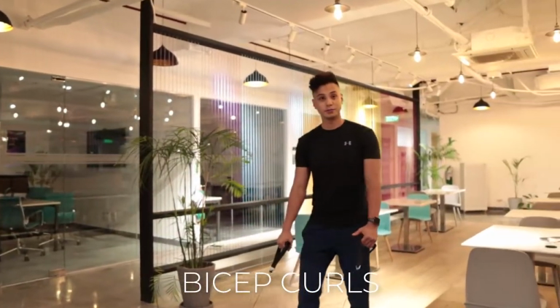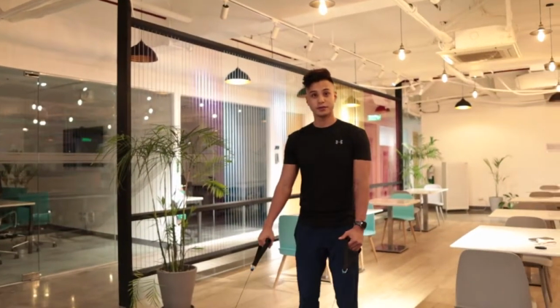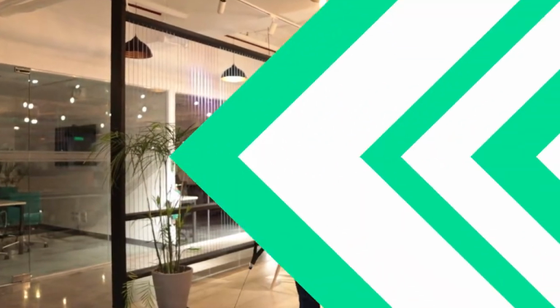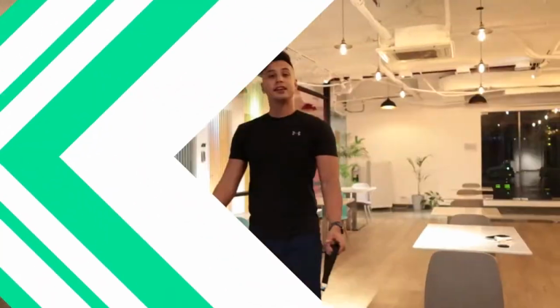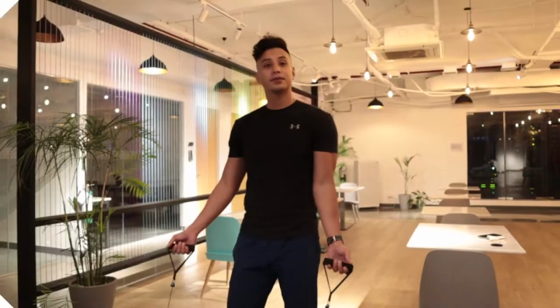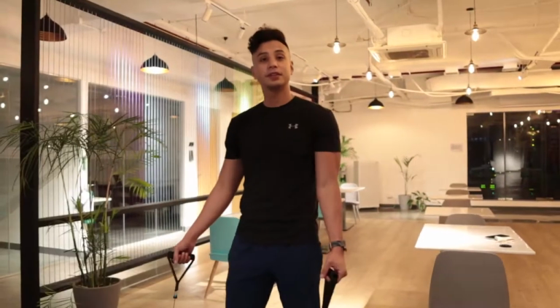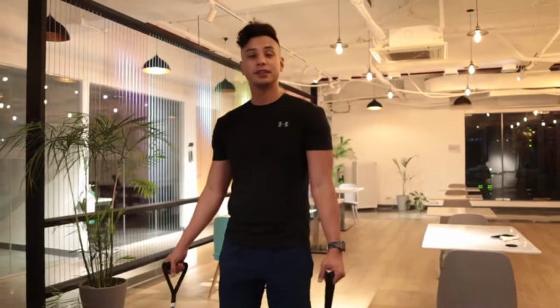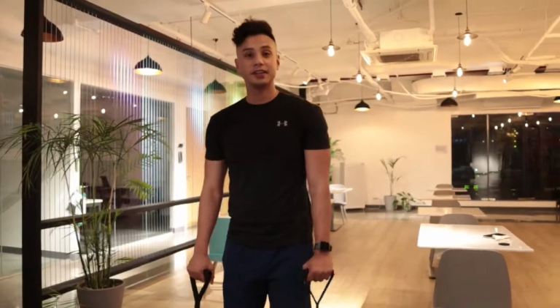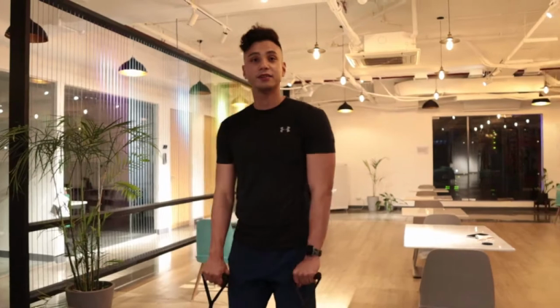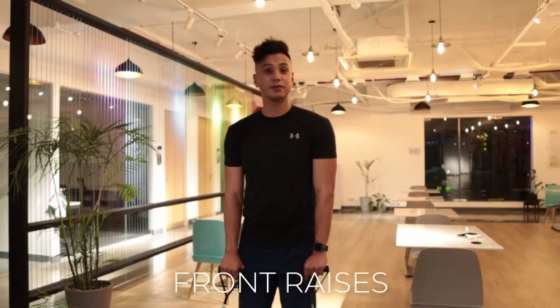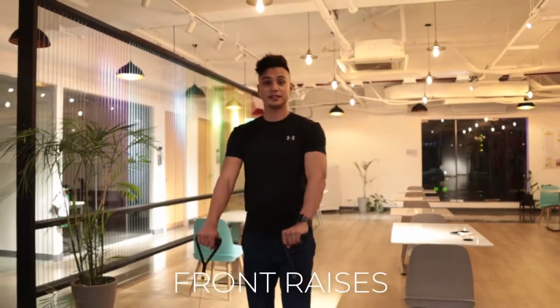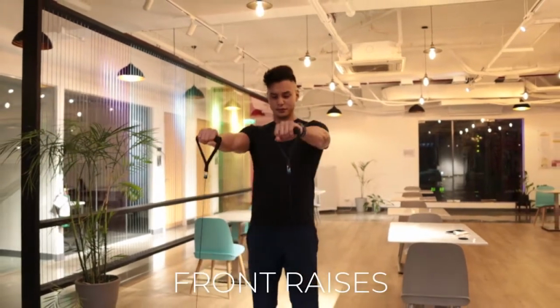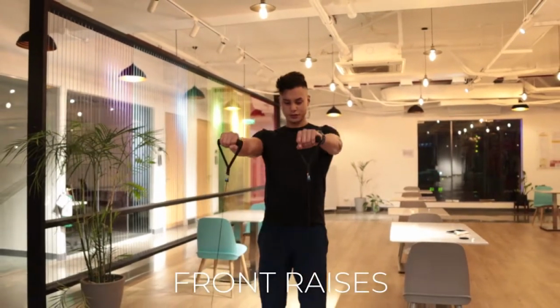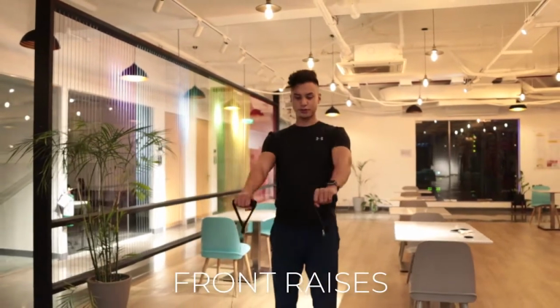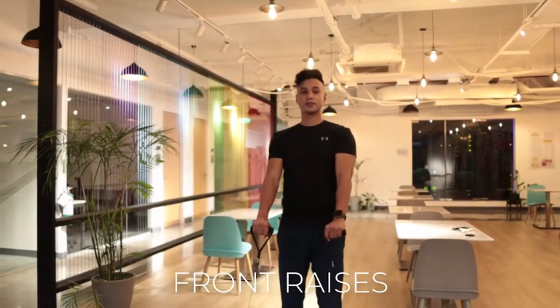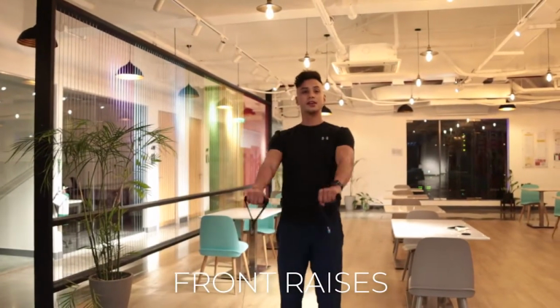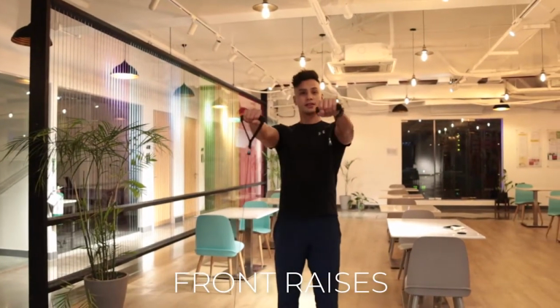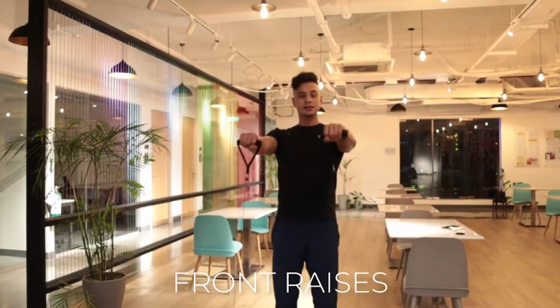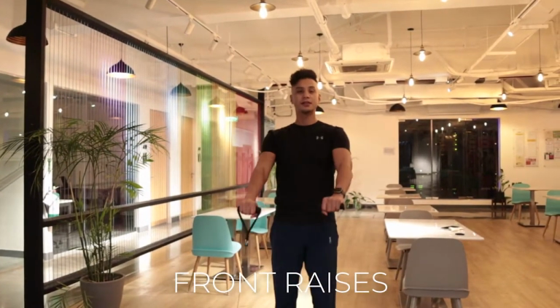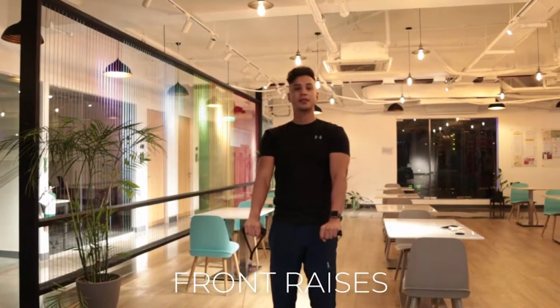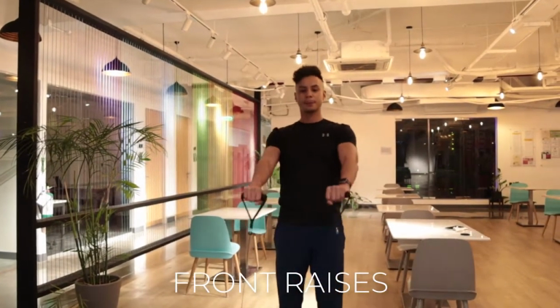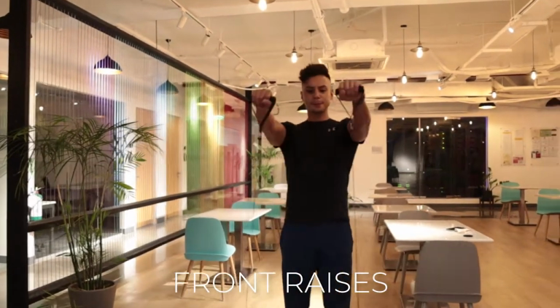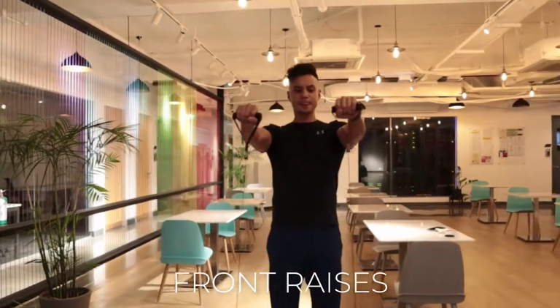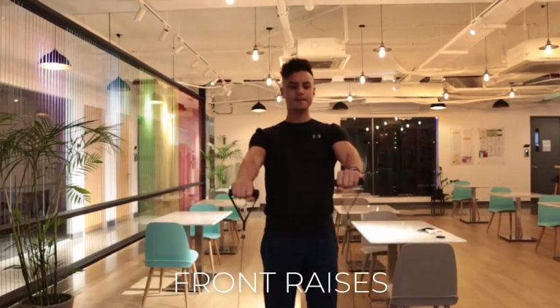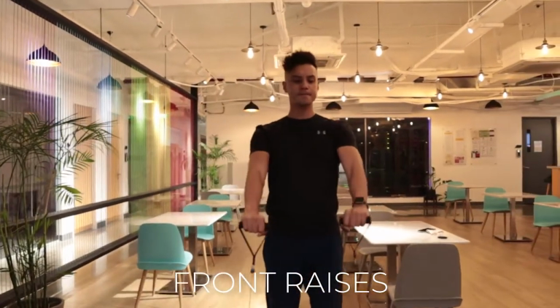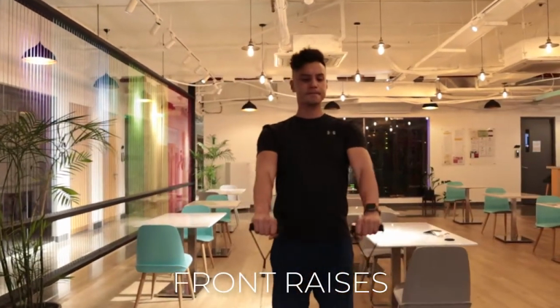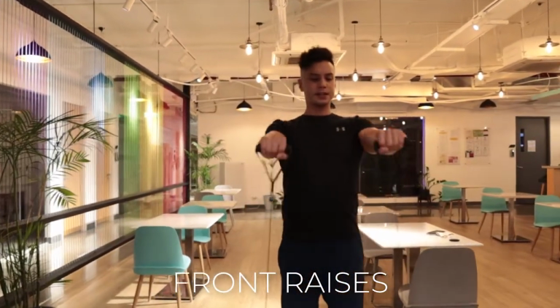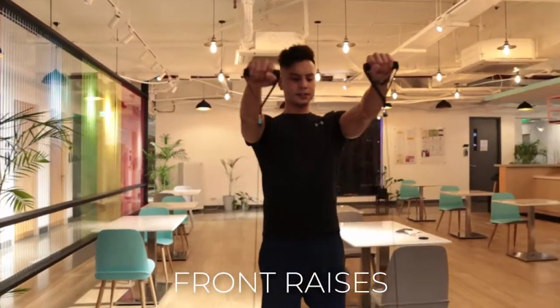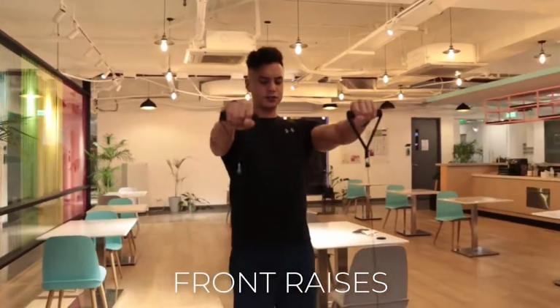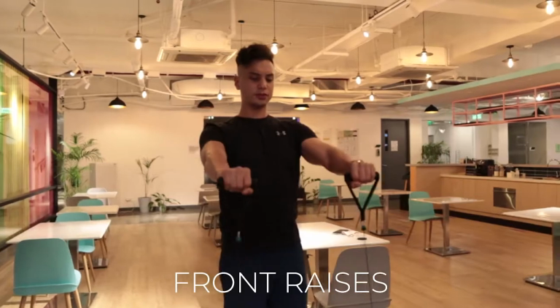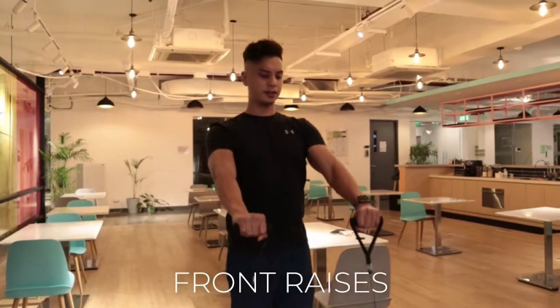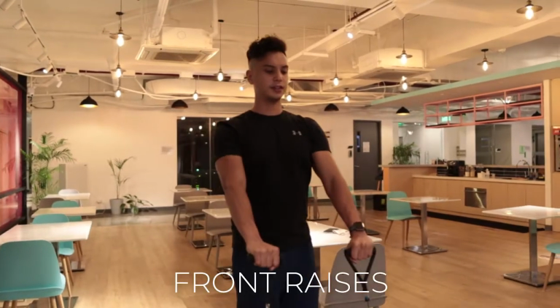Next we're going to do front raises for the shoulders — nice and controlled.